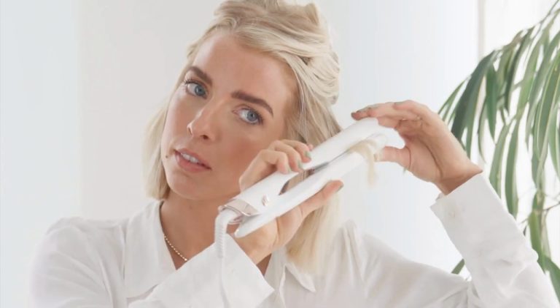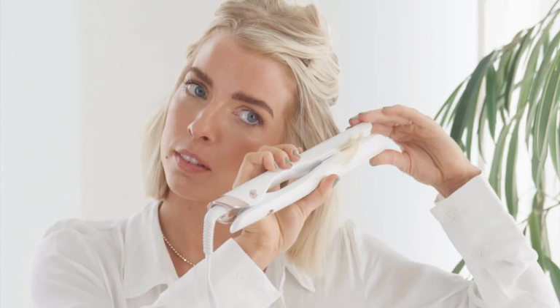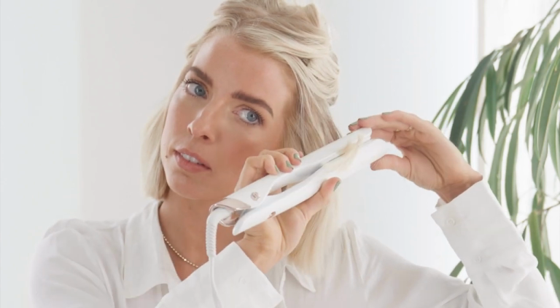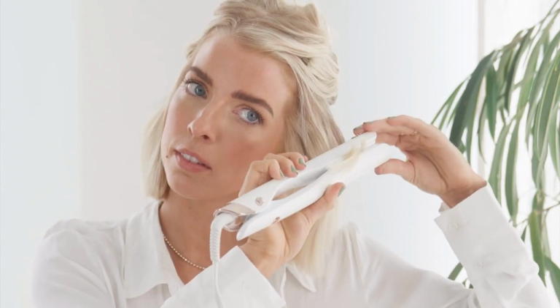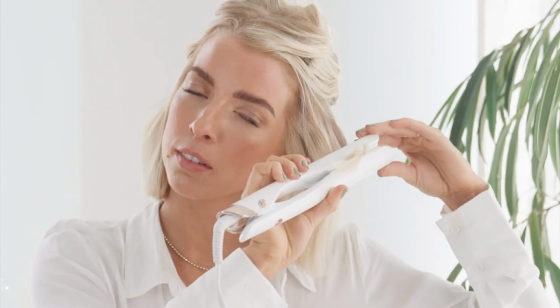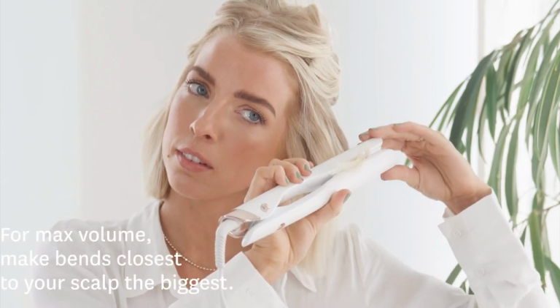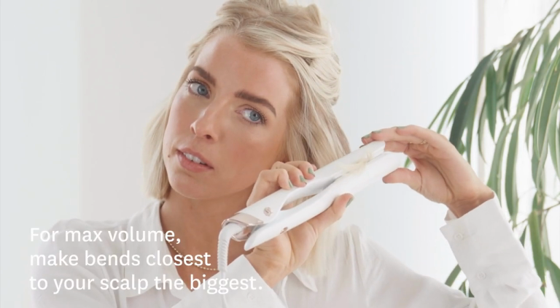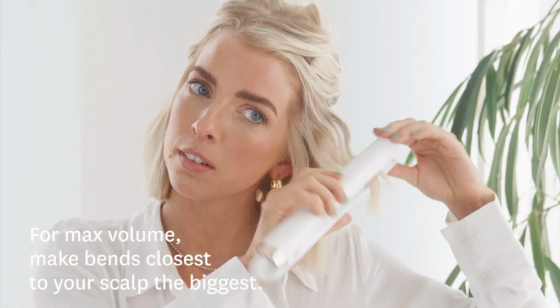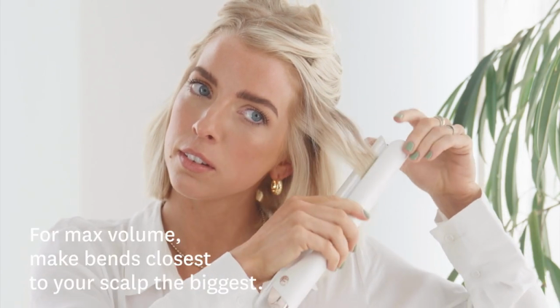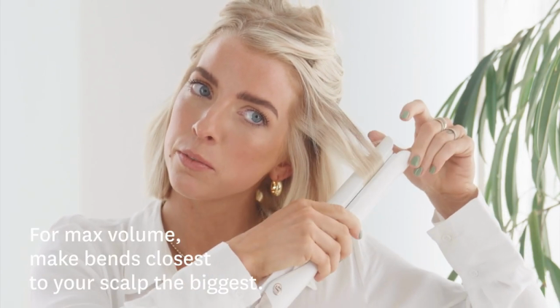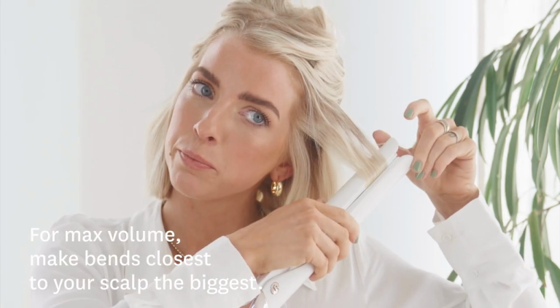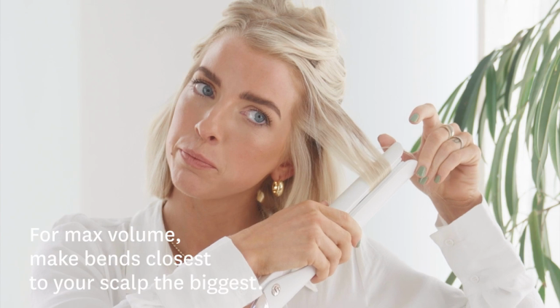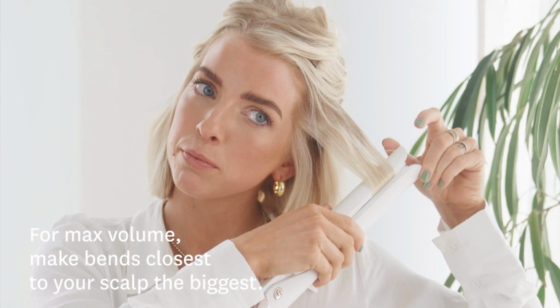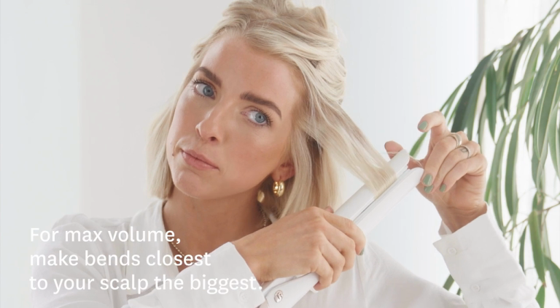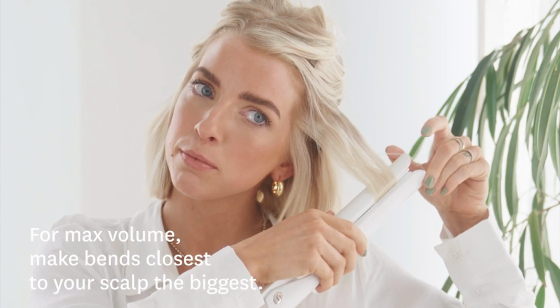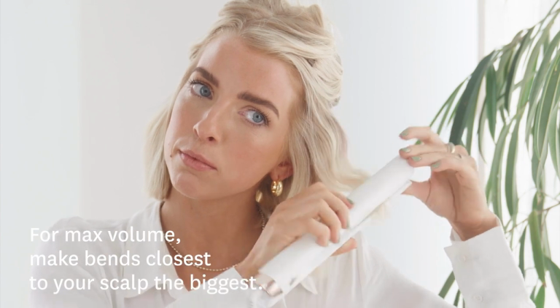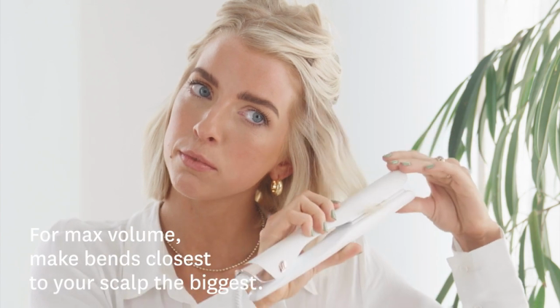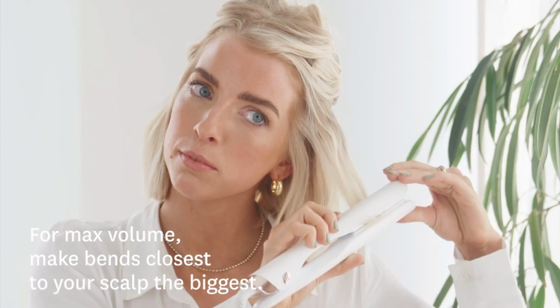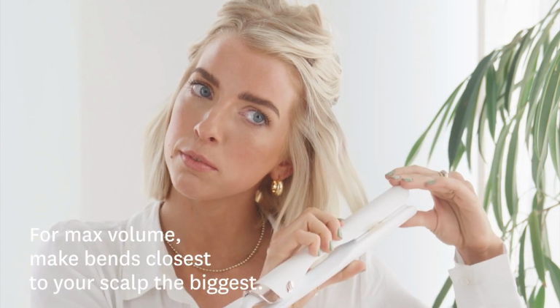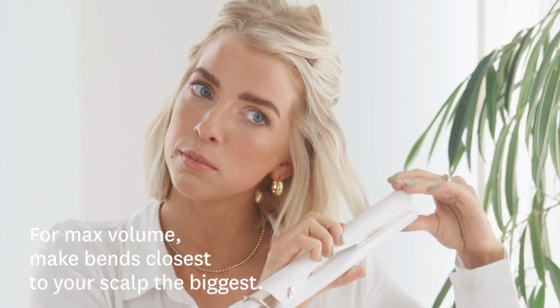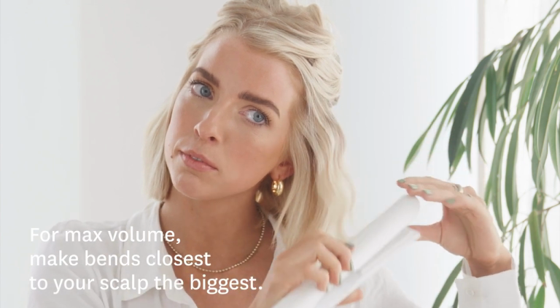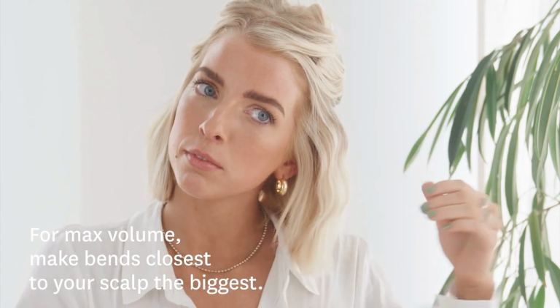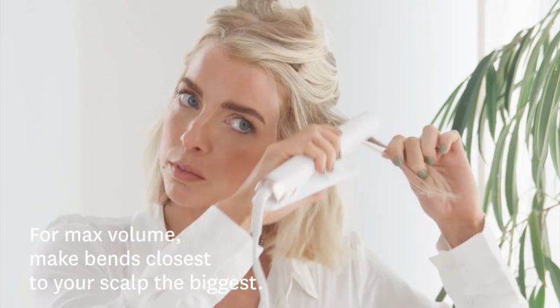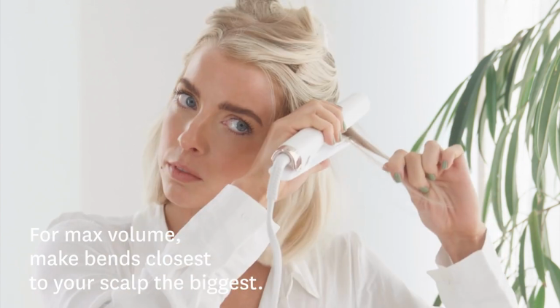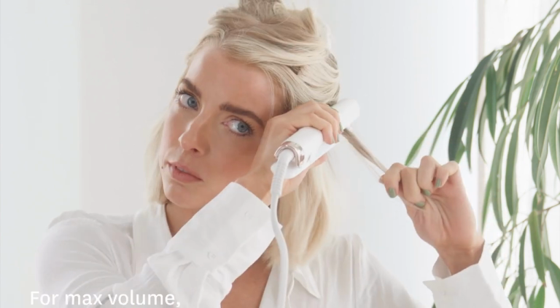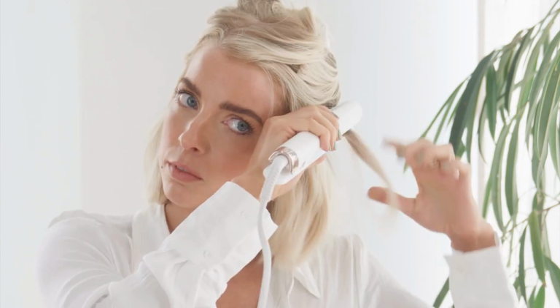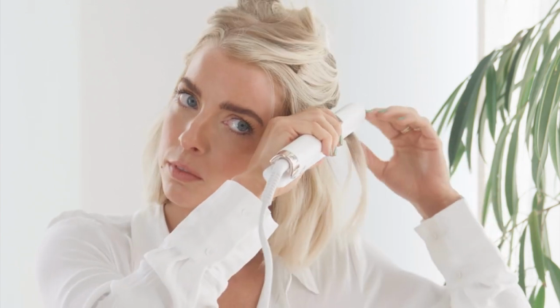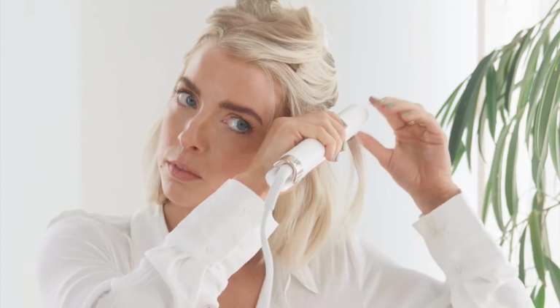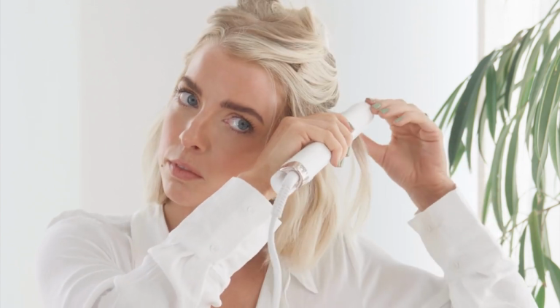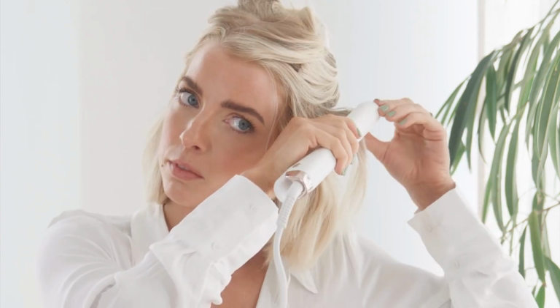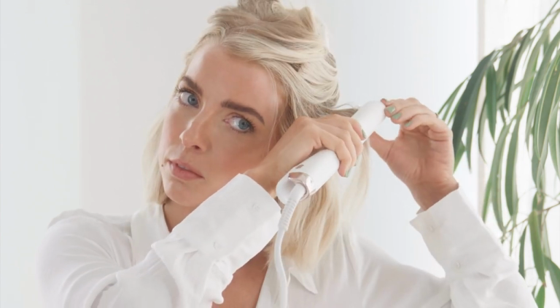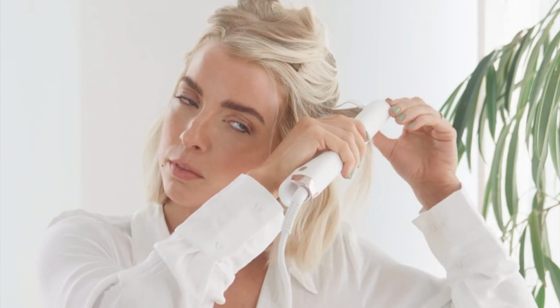For the first bend closest to my scalp, I try to overdramatize it — as in make it the biggest bend on each piece. It gives my hair way more volume.